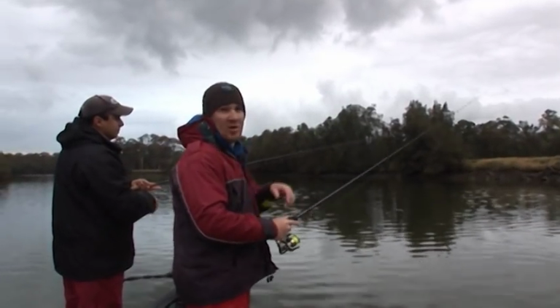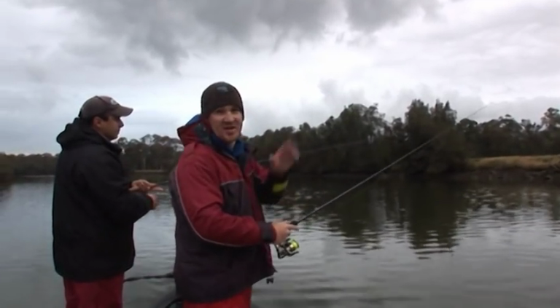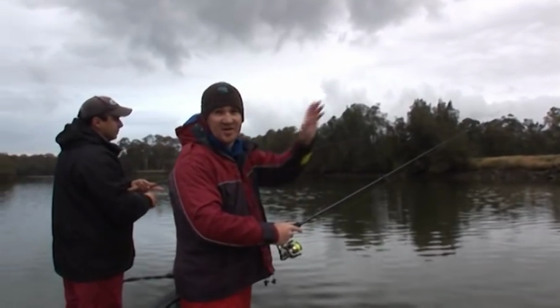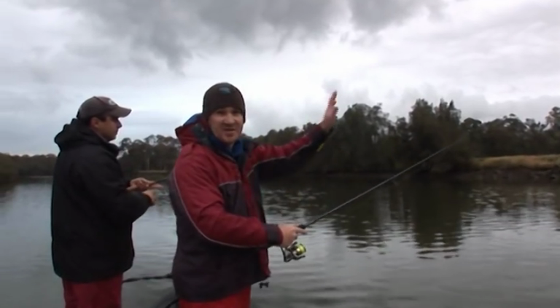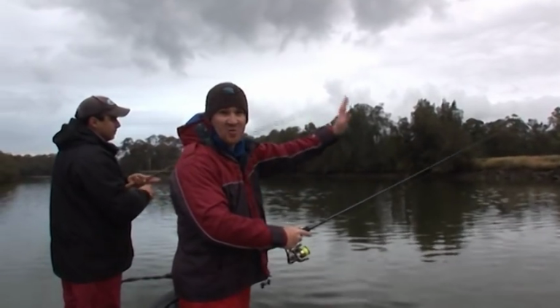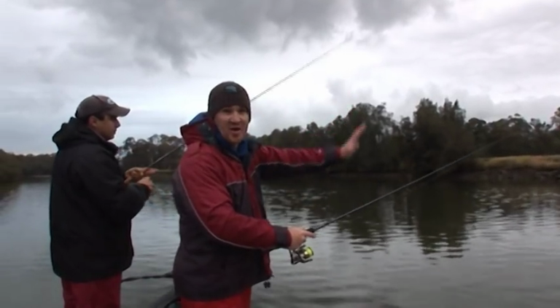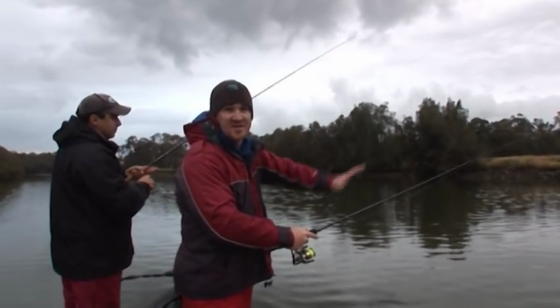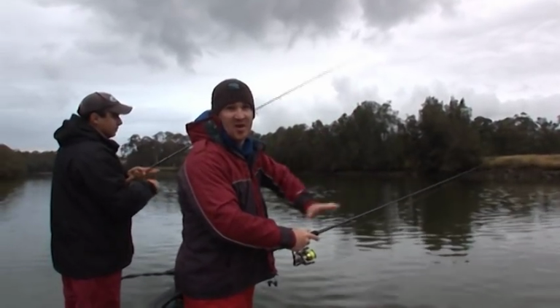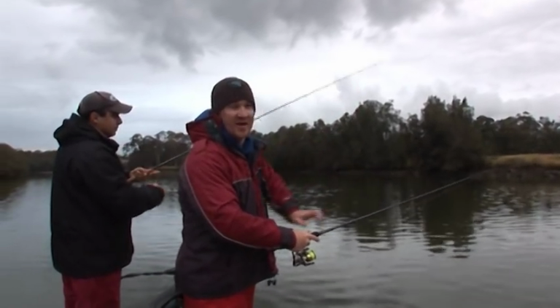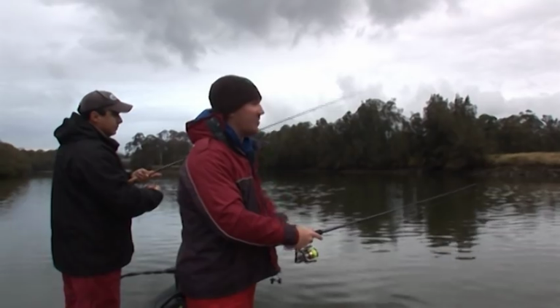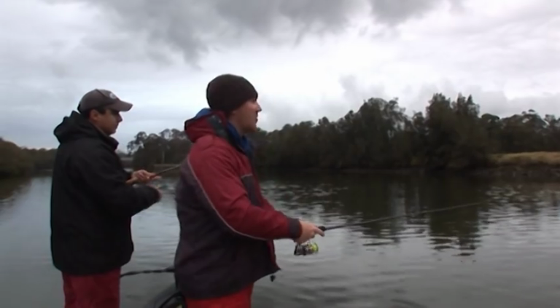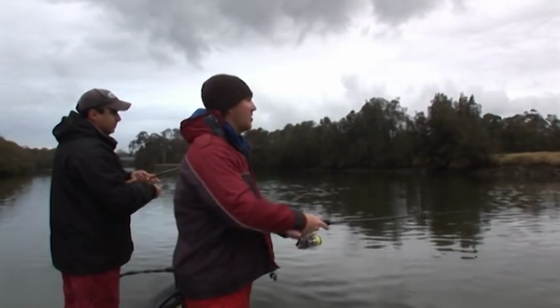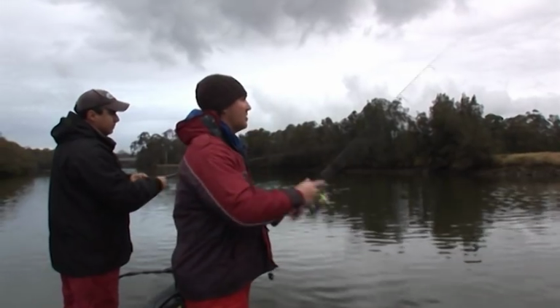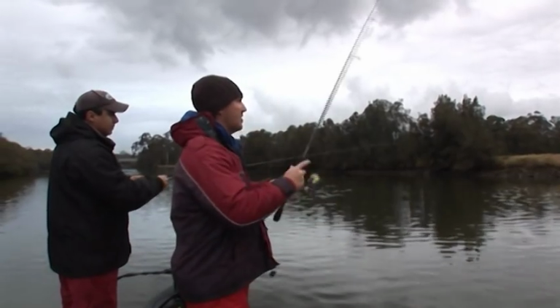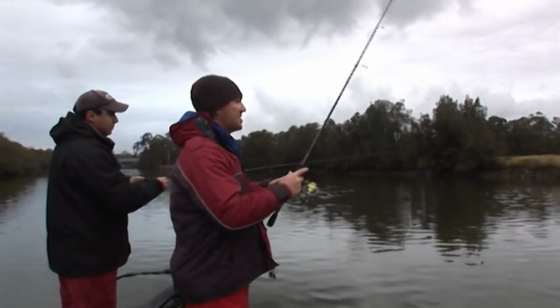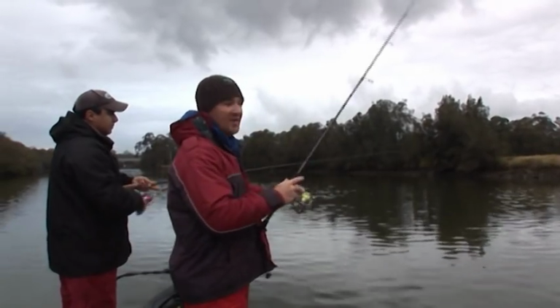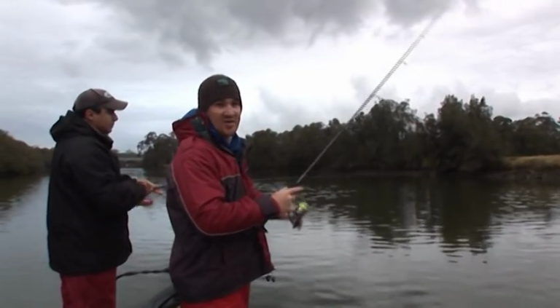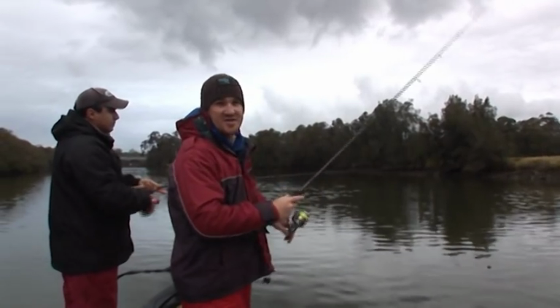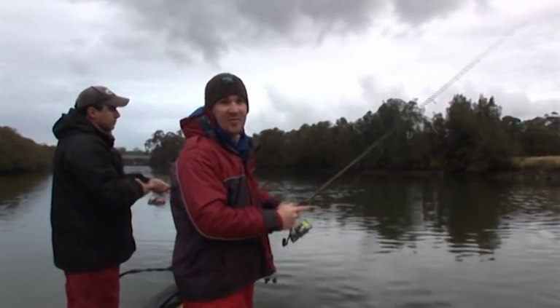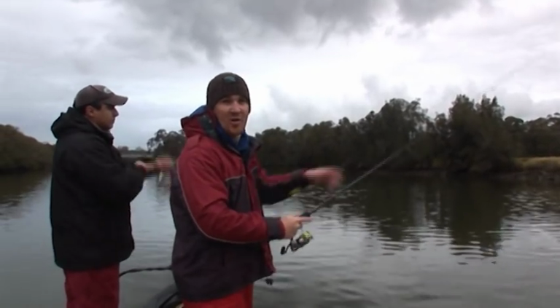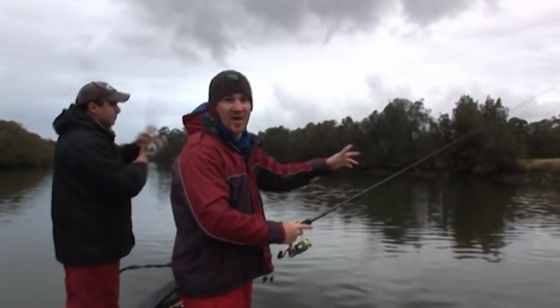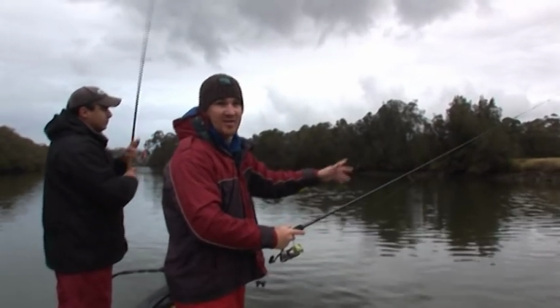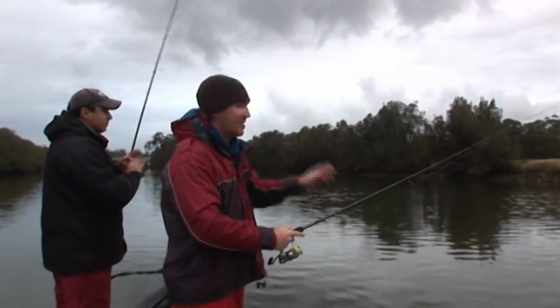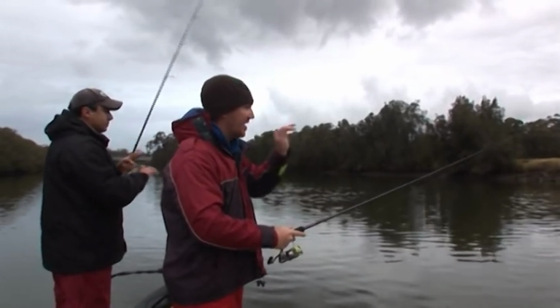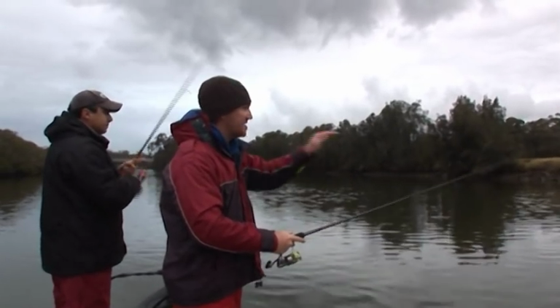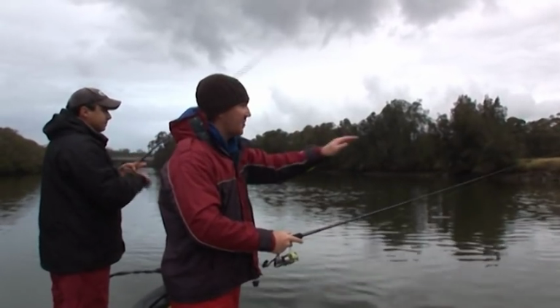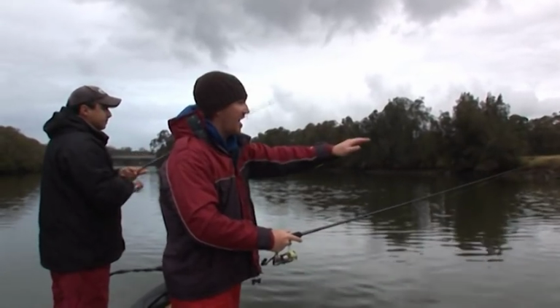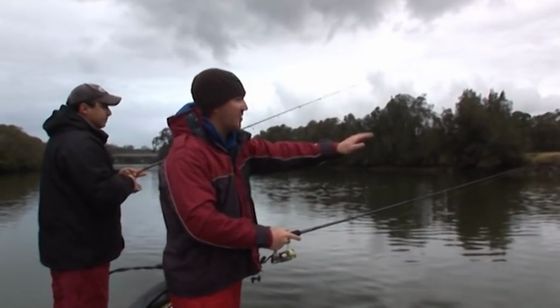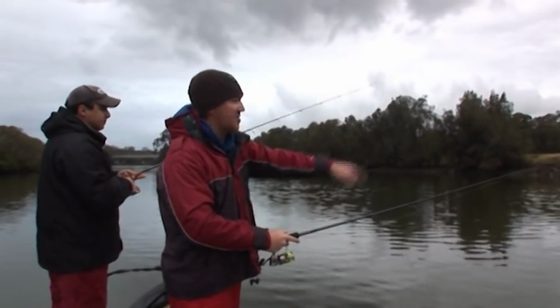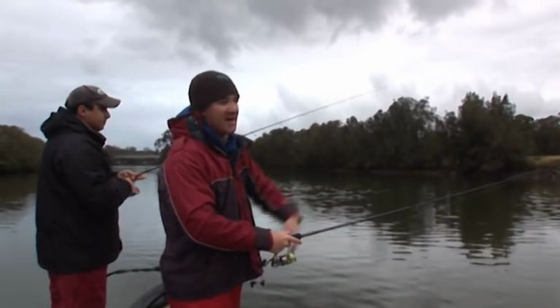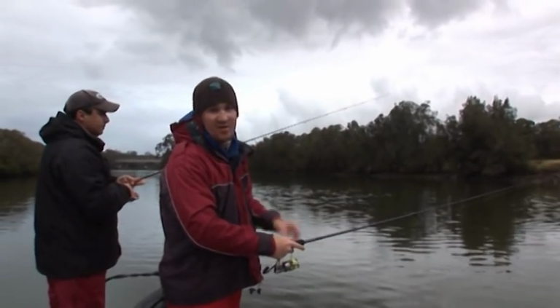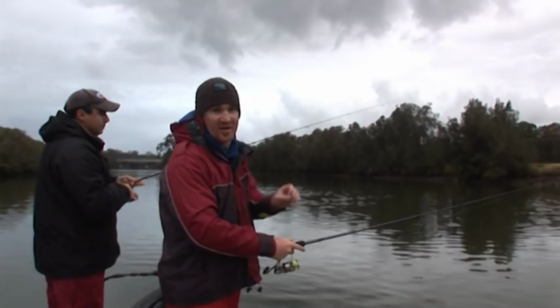We're just working the slope down the rock wall, giving it a nice double hop out, letting it sink back and watching that line.